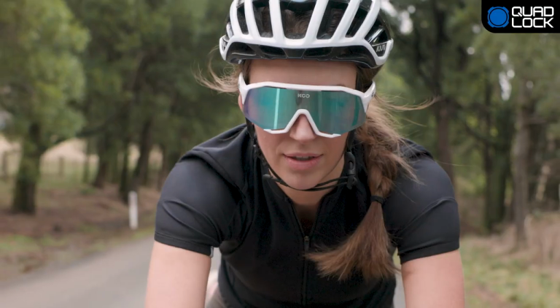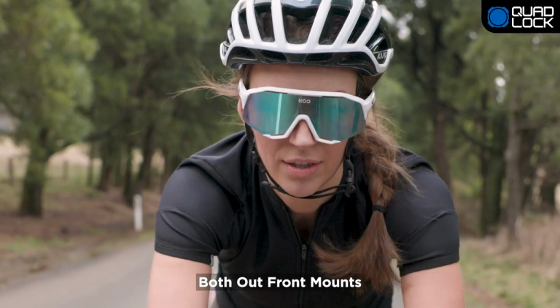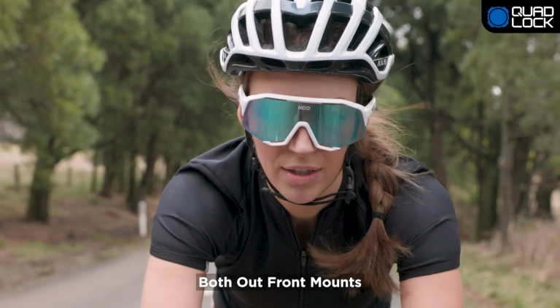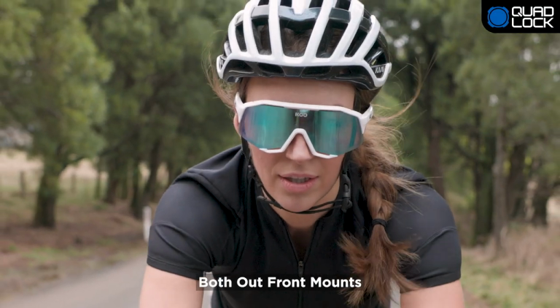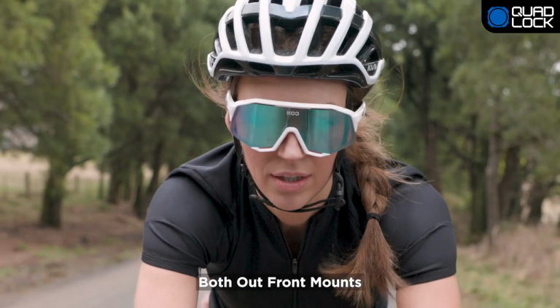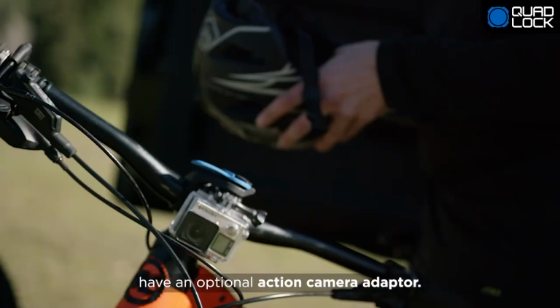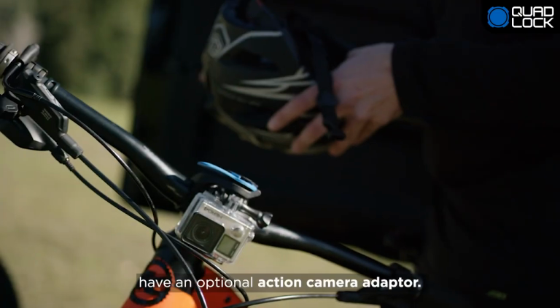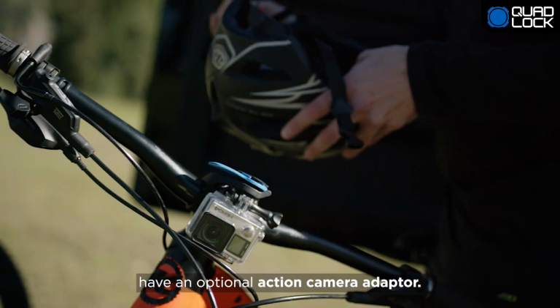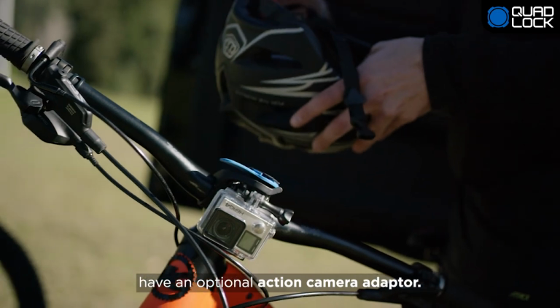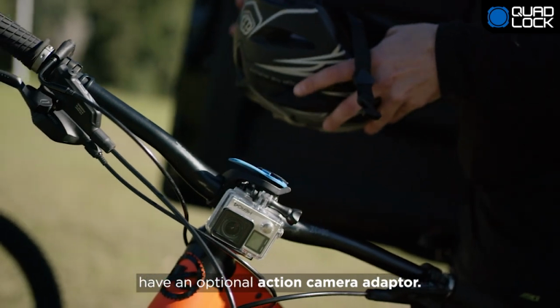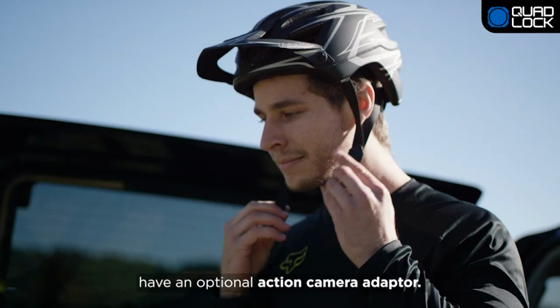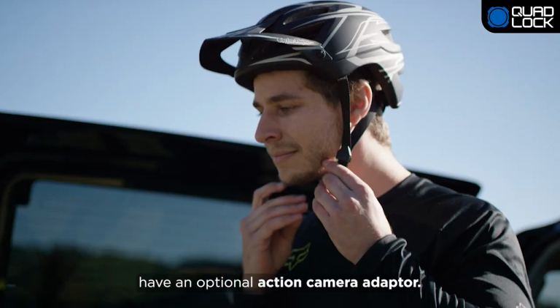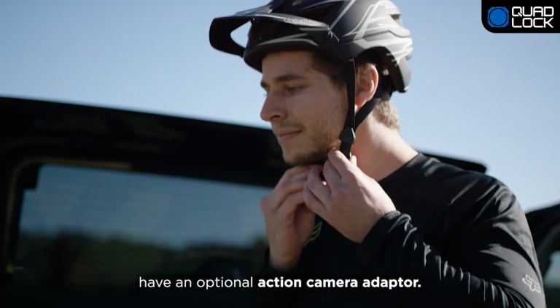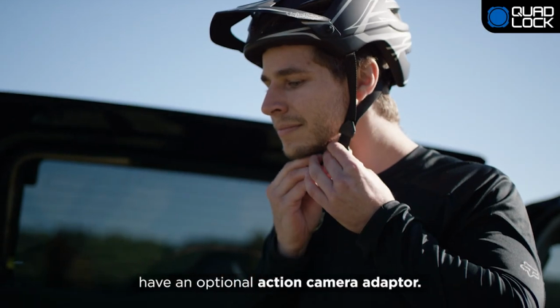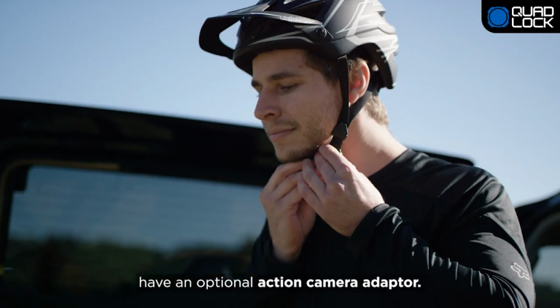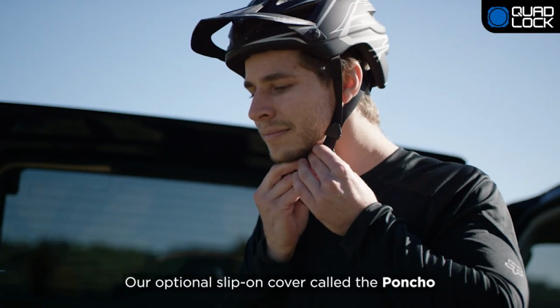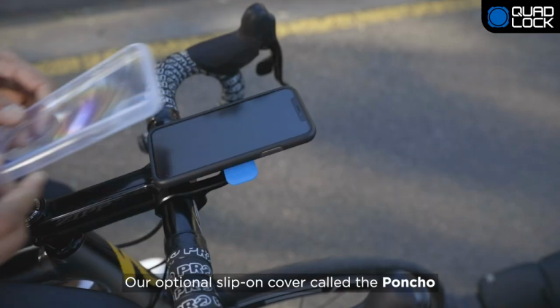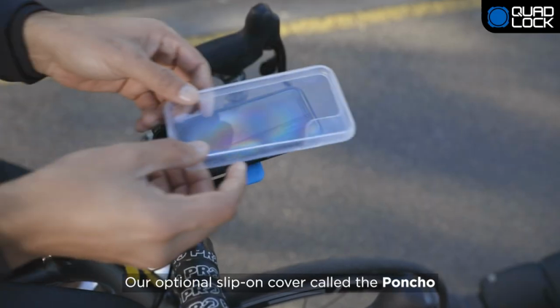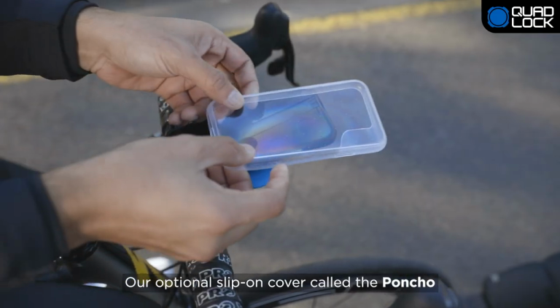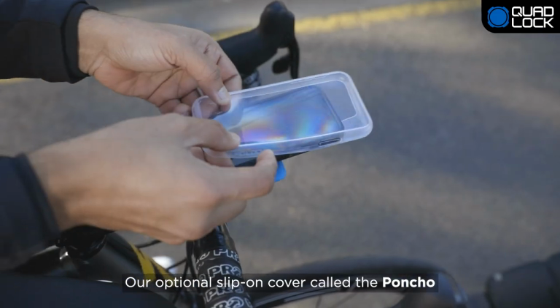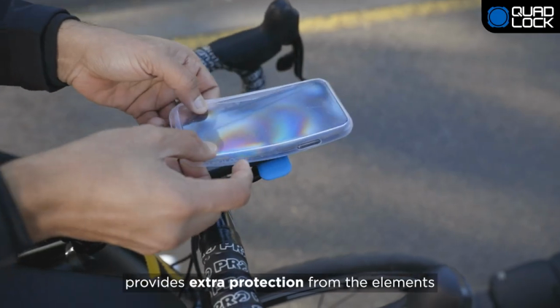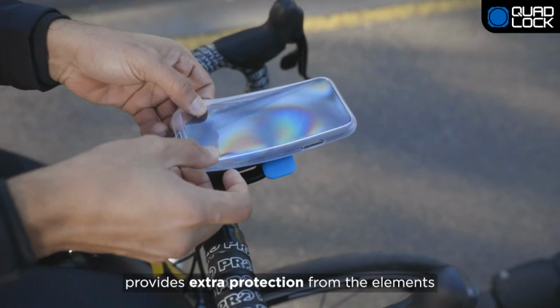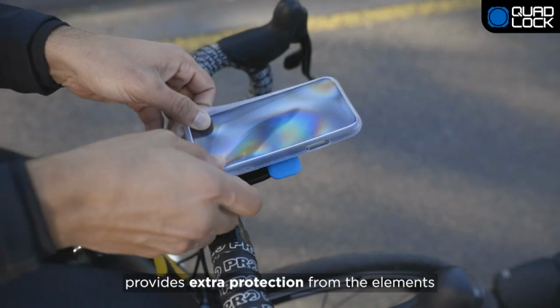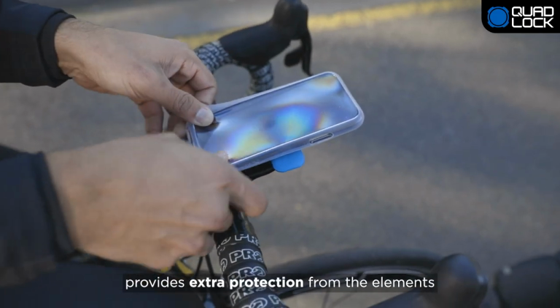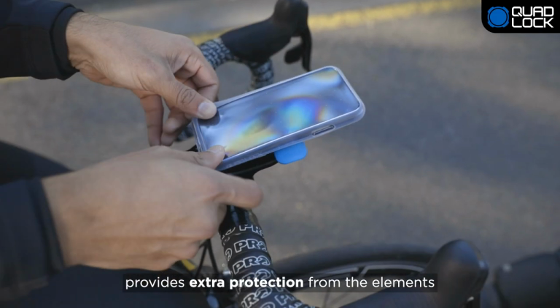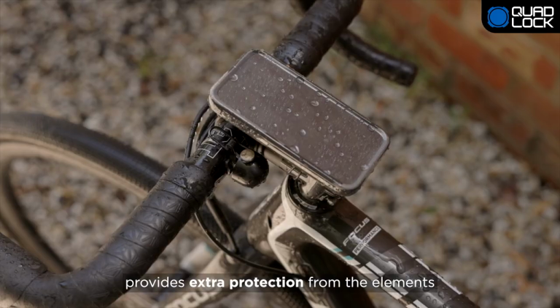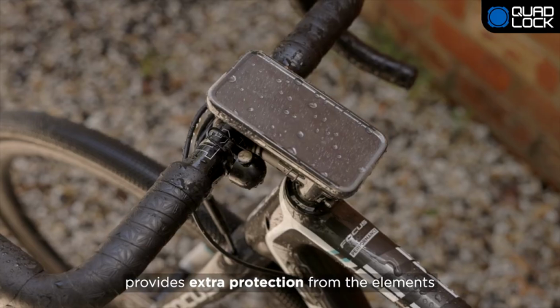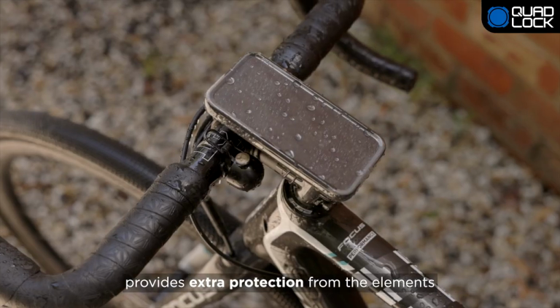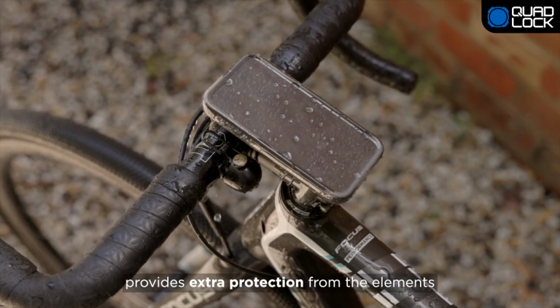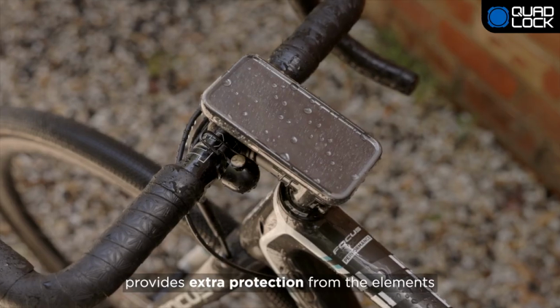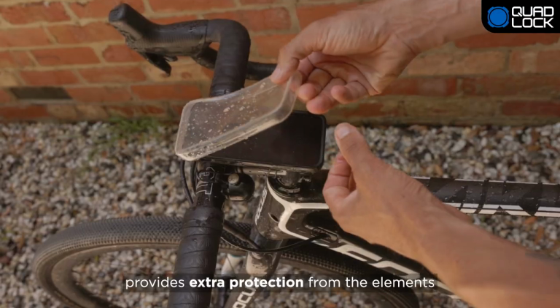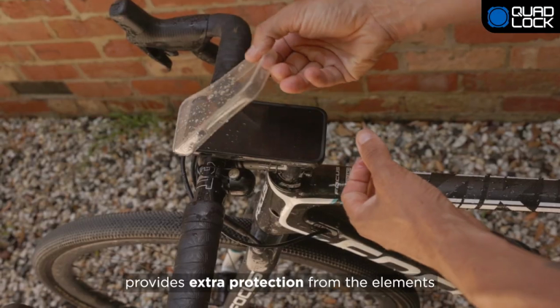Both Outfront Mounts have an optional action camera adapter. Our optional slip-on cover called the Poncho provides extra protection from the elements.